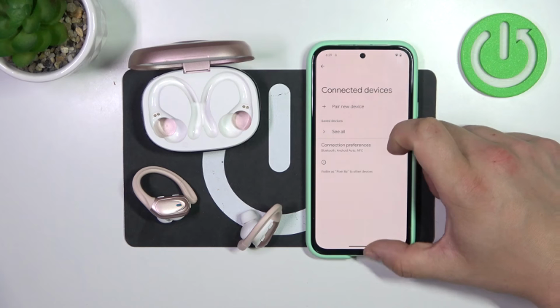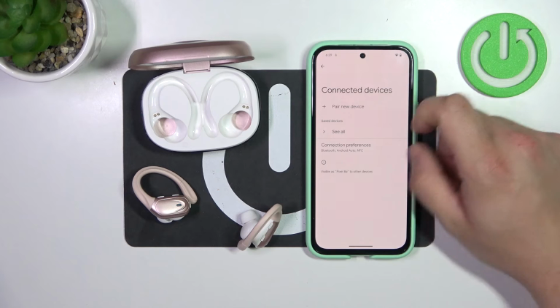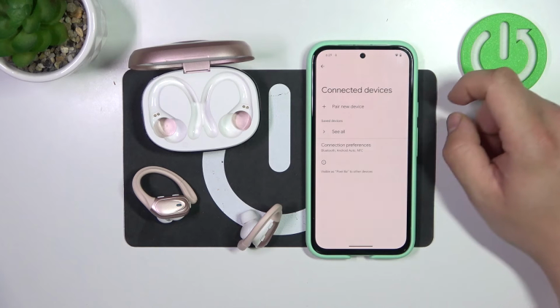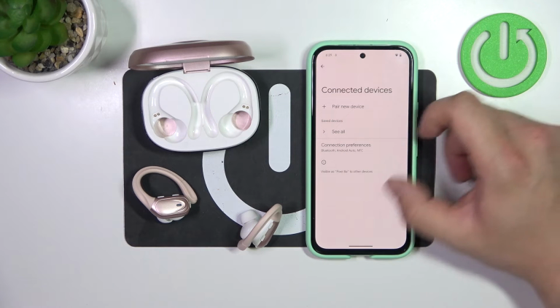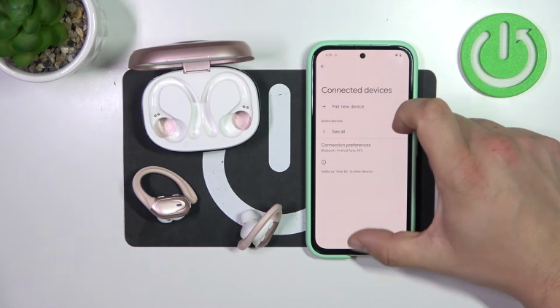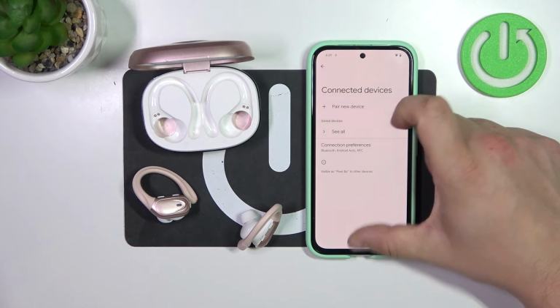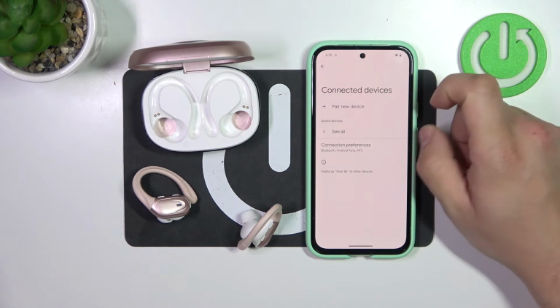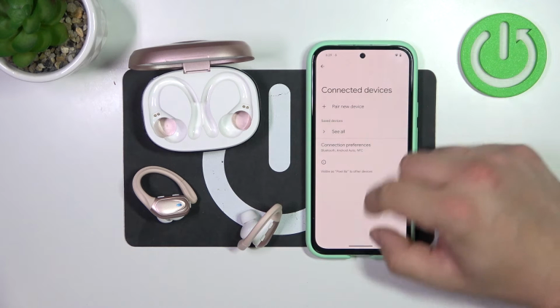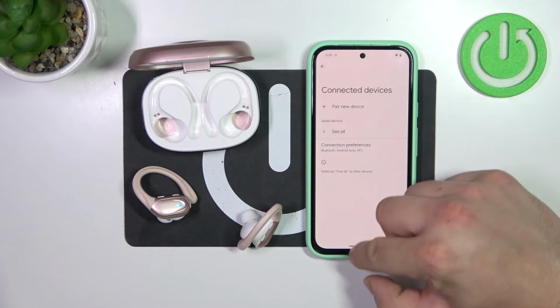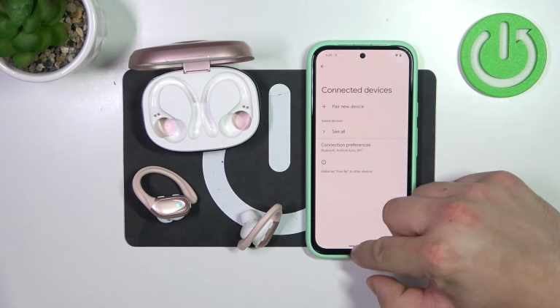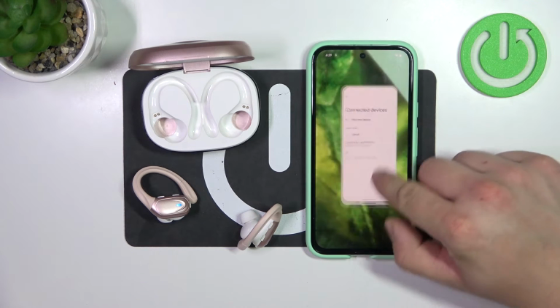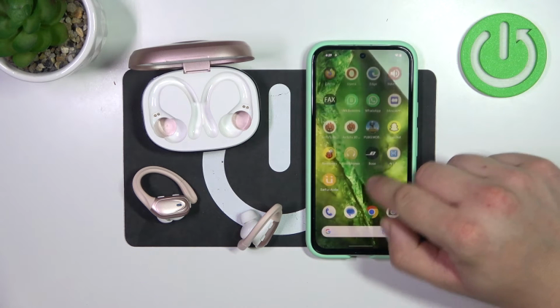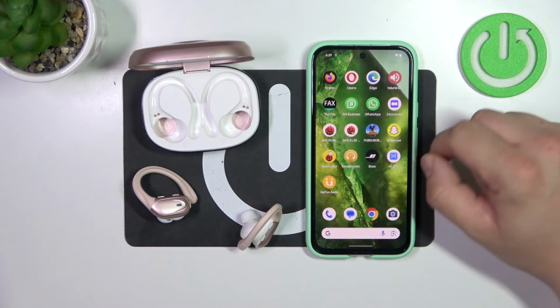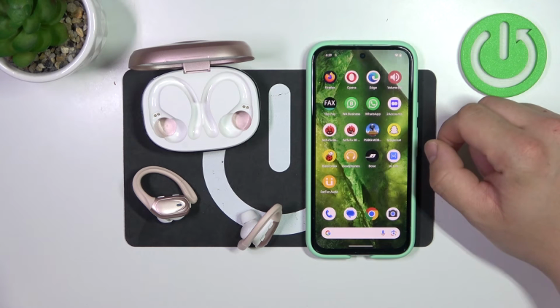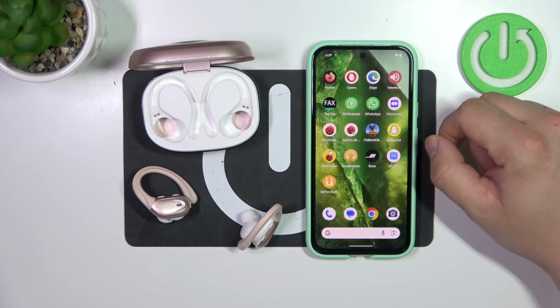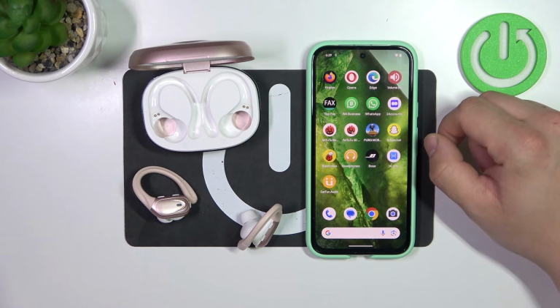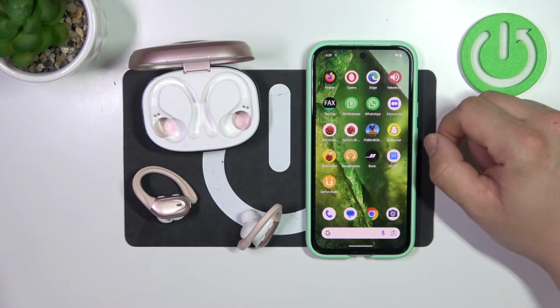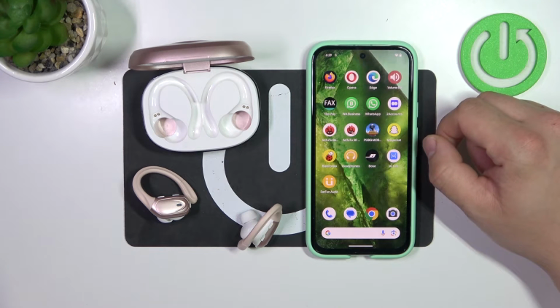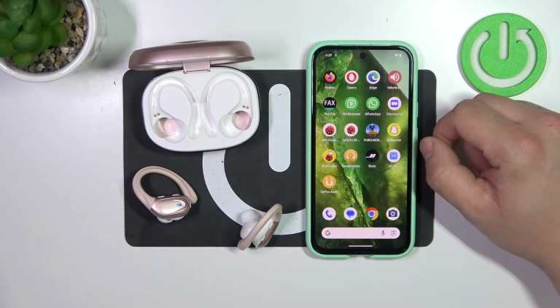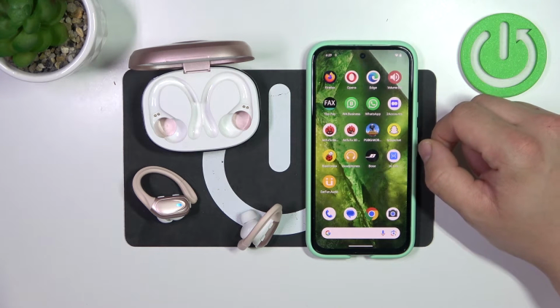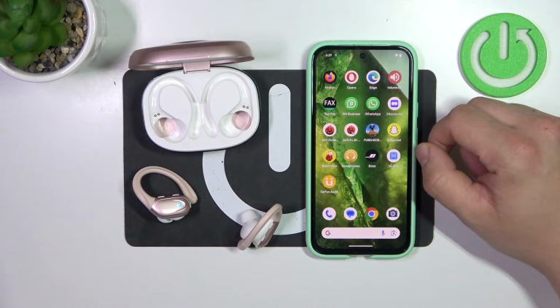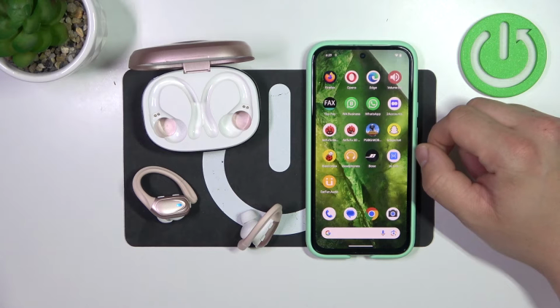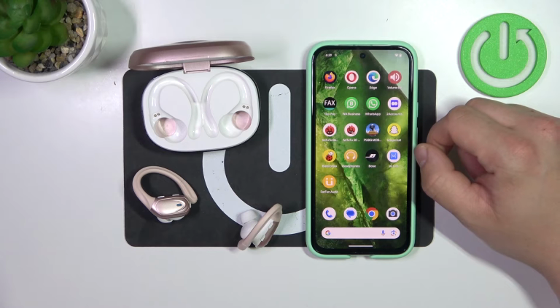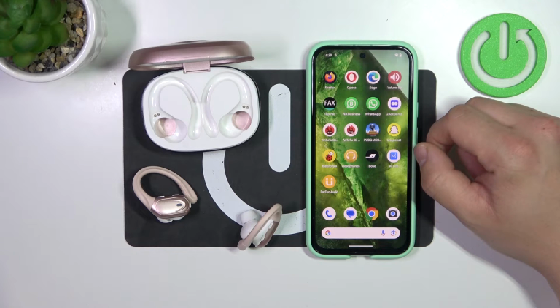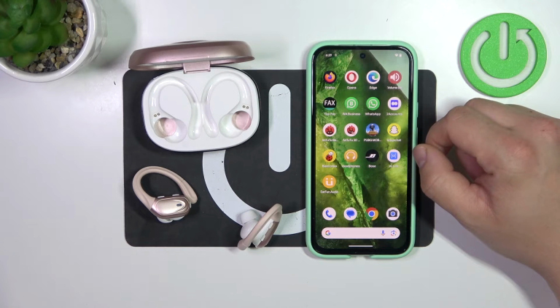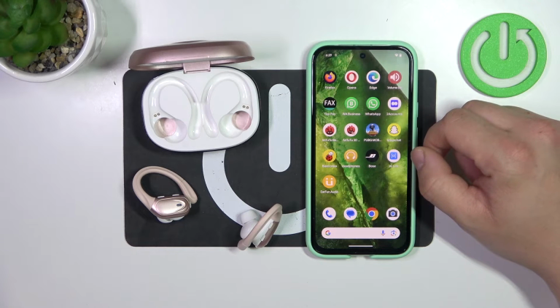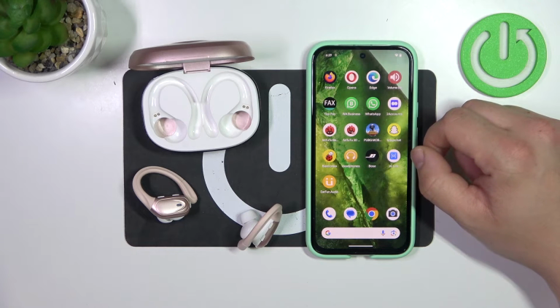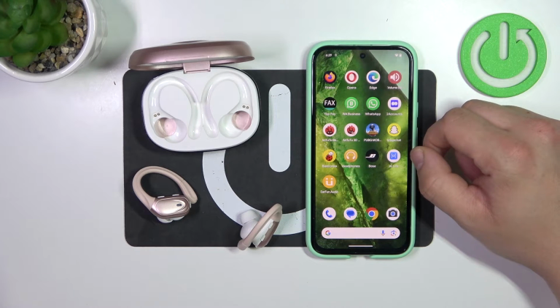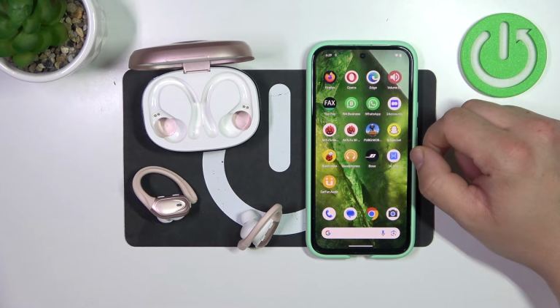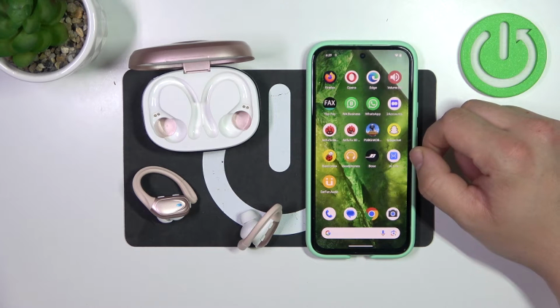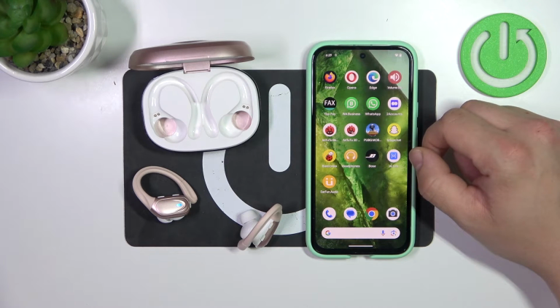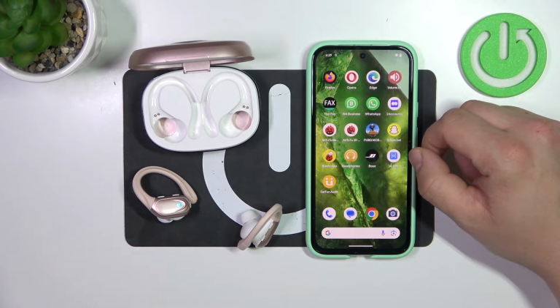Hello, in front of me I've got the Cascho BX17. In this video I'll show you how to perform a soft reset of your earbuds.